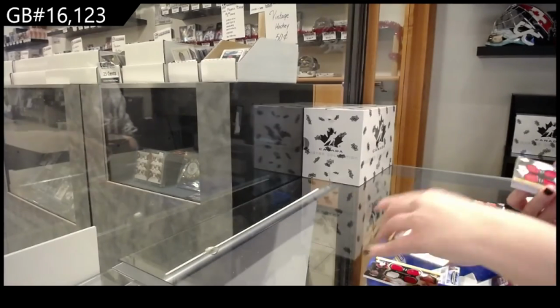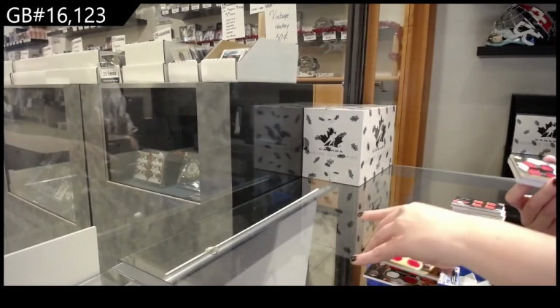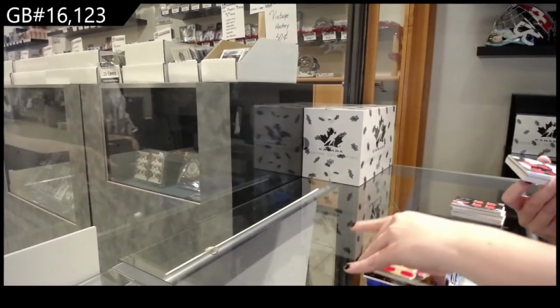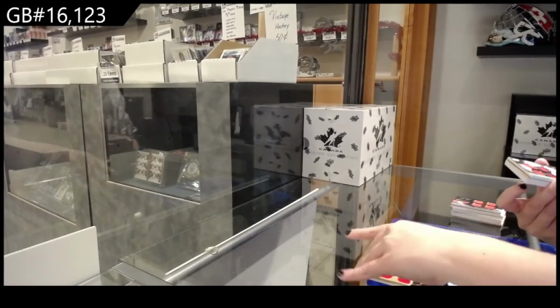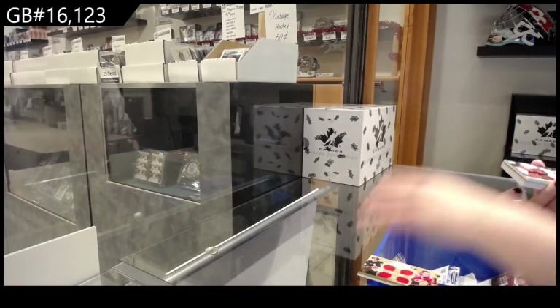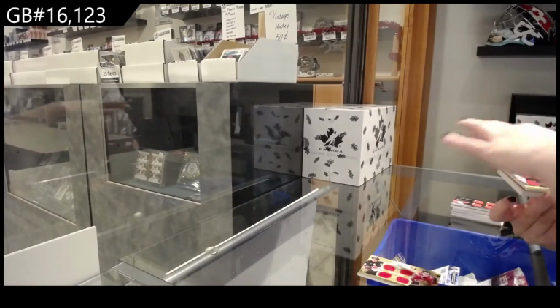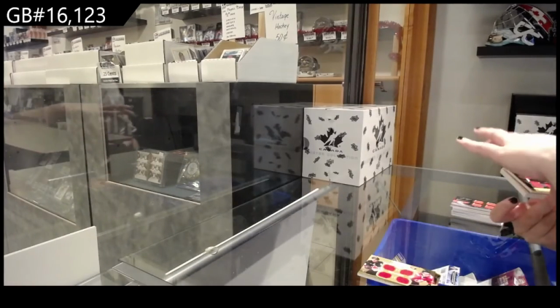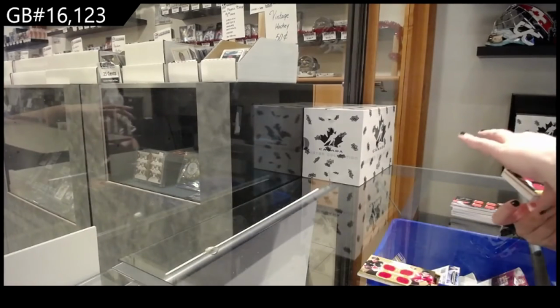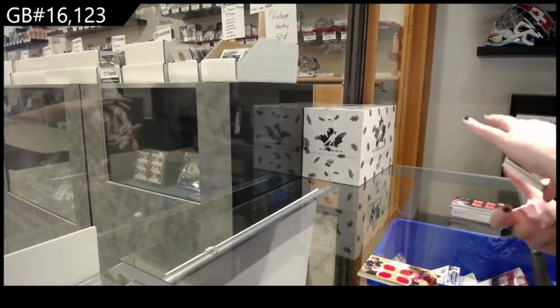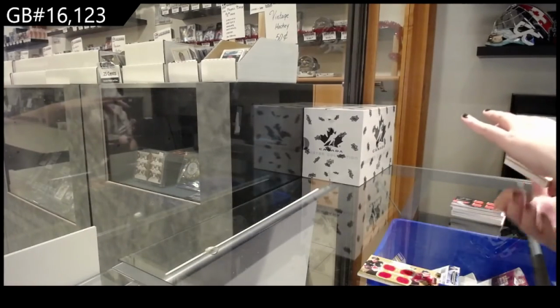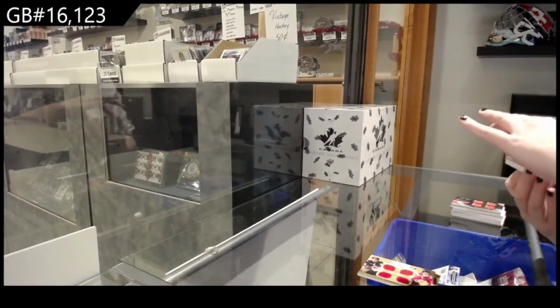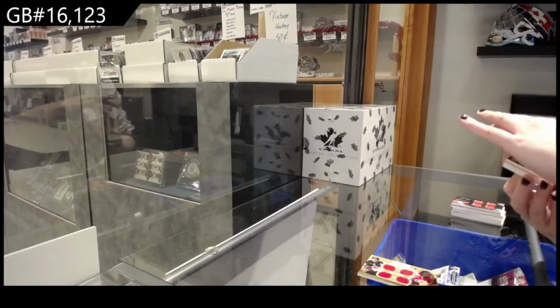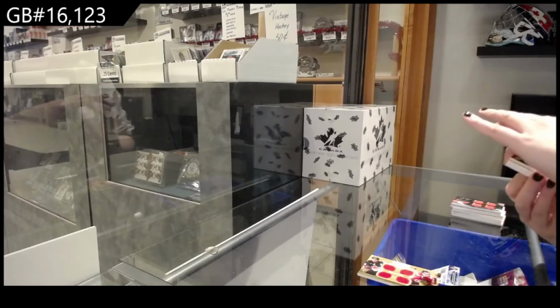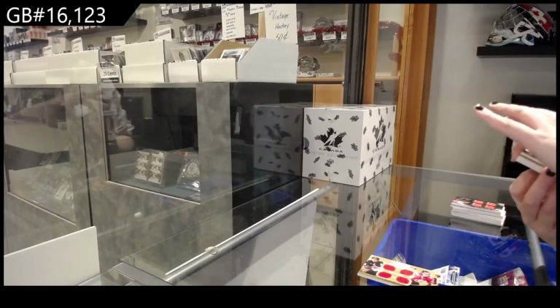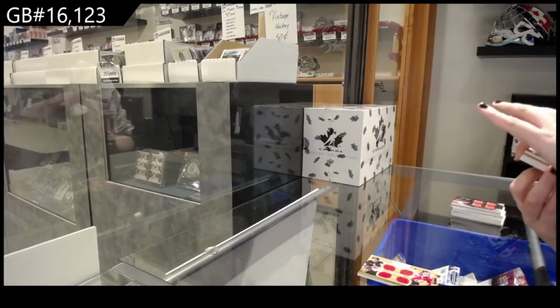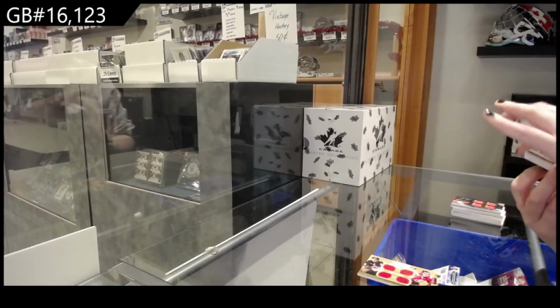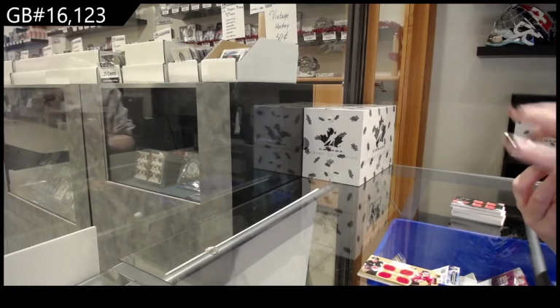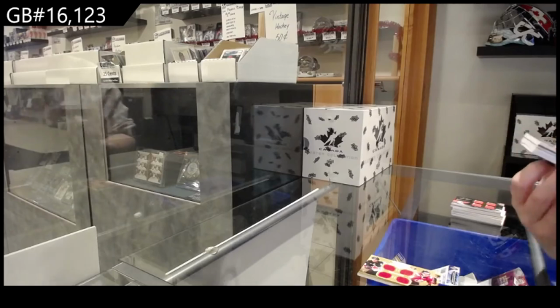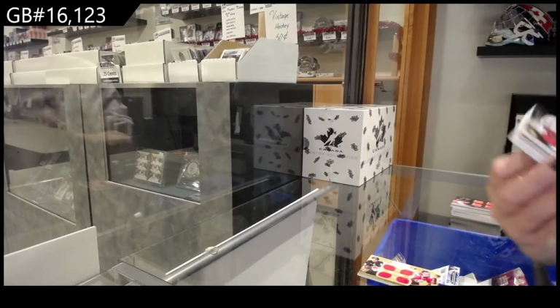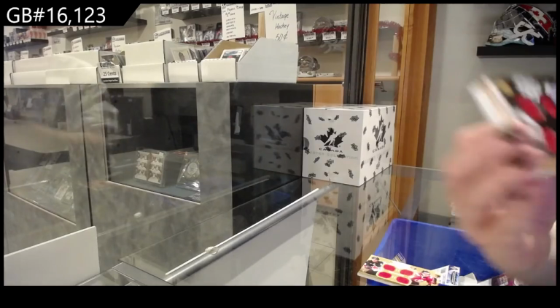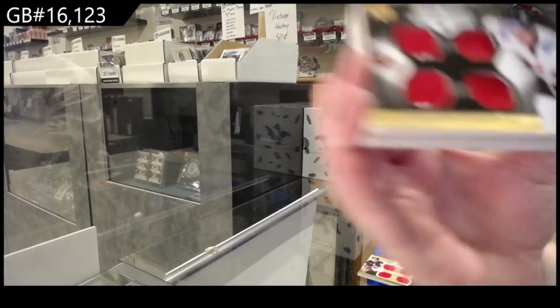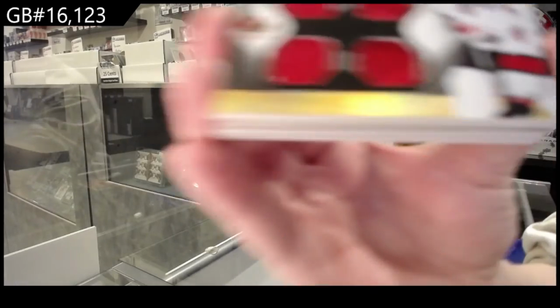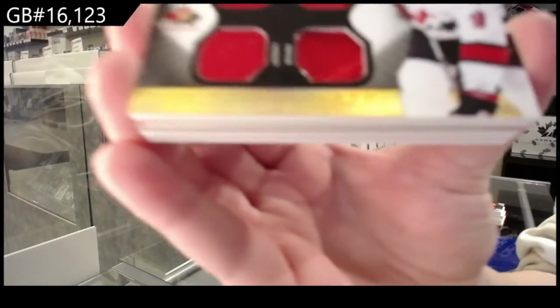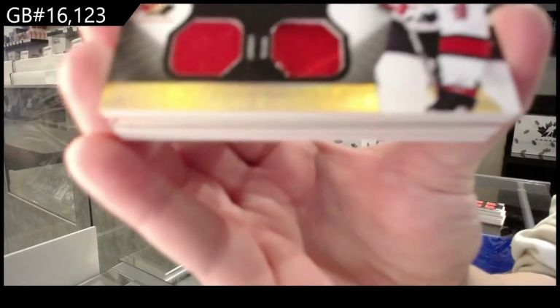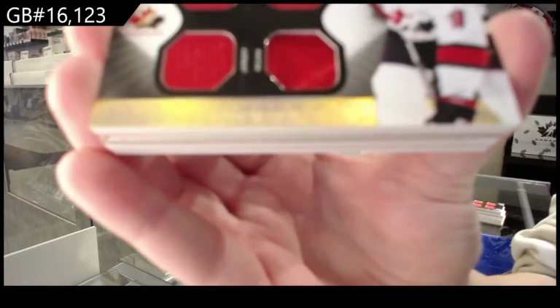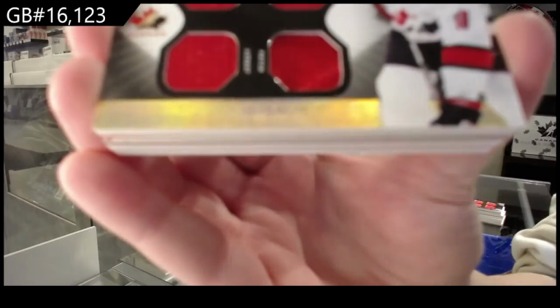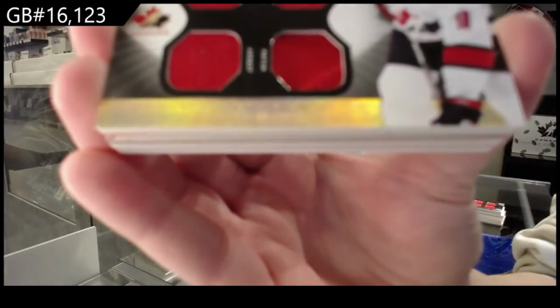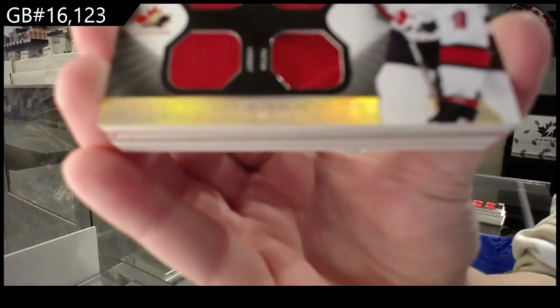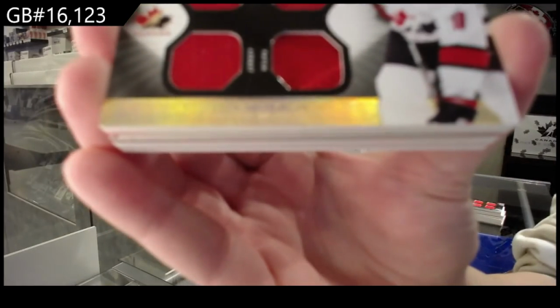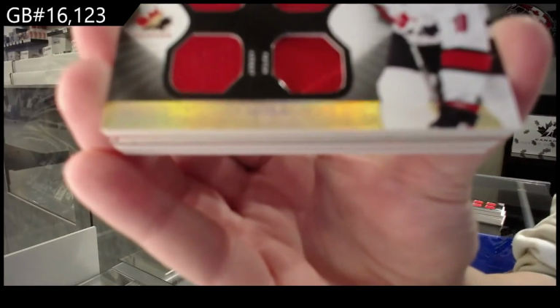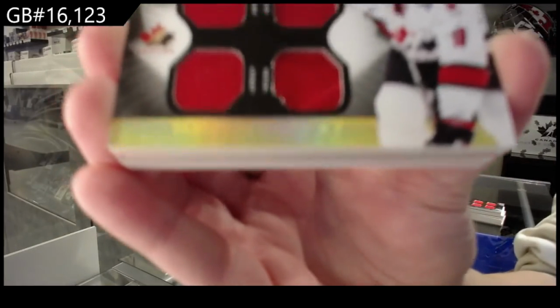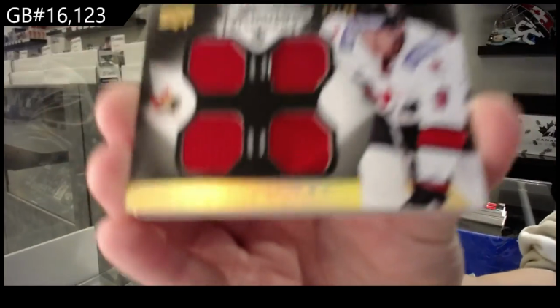Winning Standard dual jersey, dual patch, number 35, of Brendan Morrow.